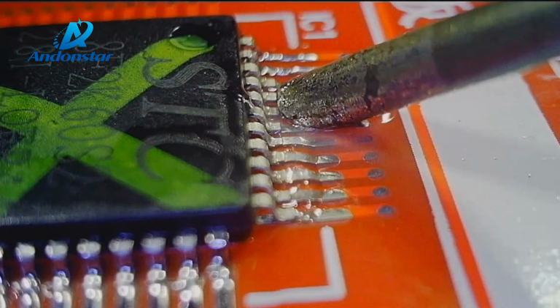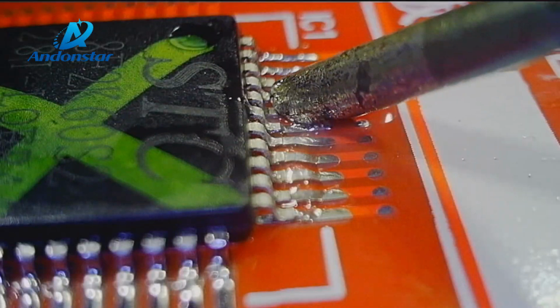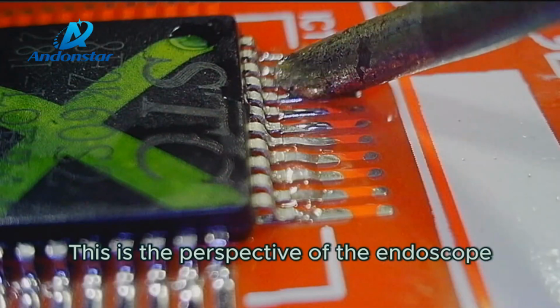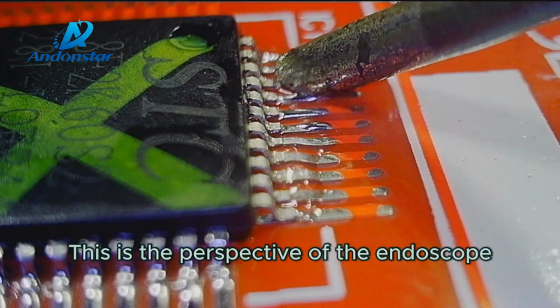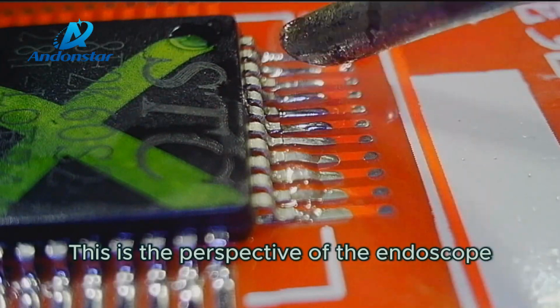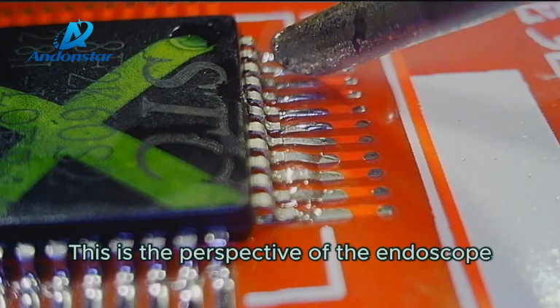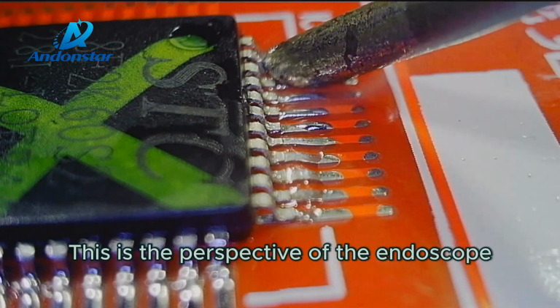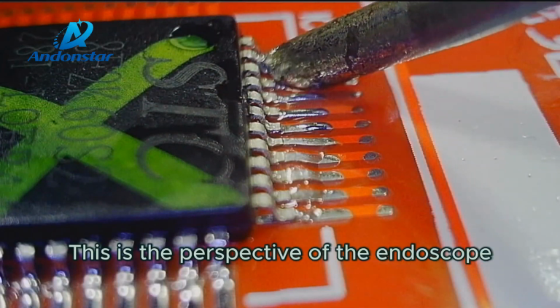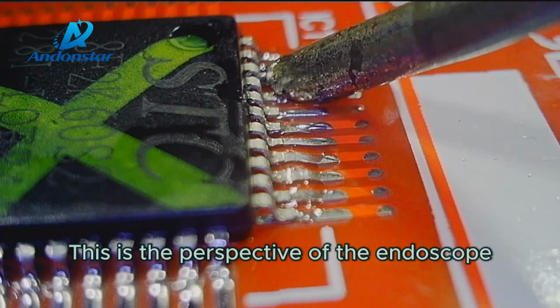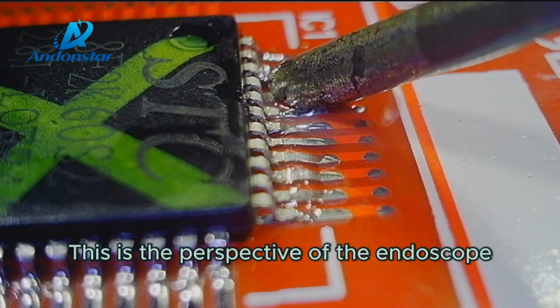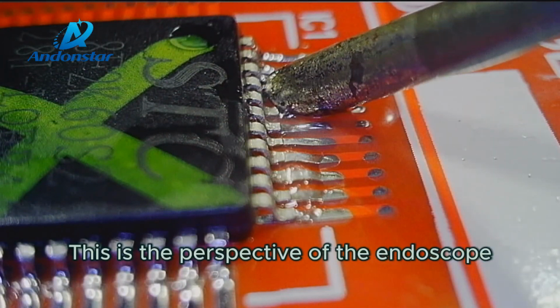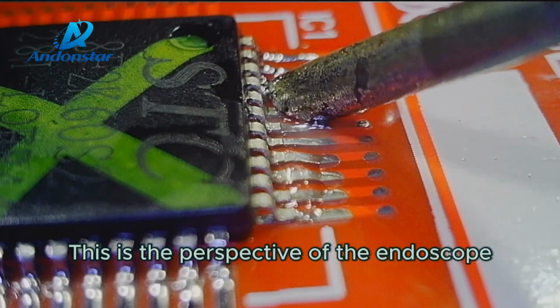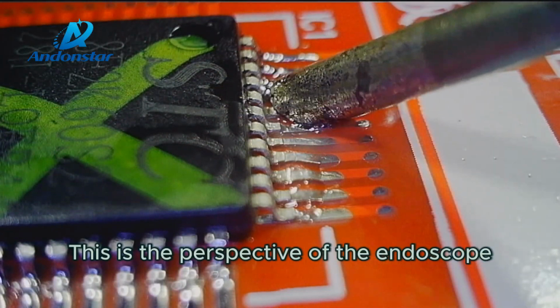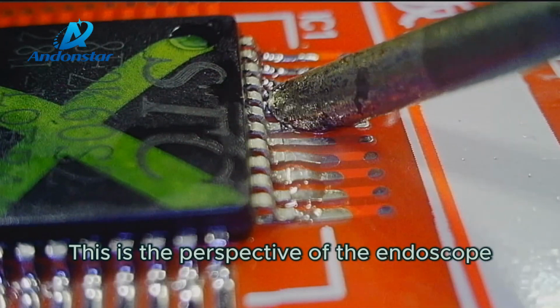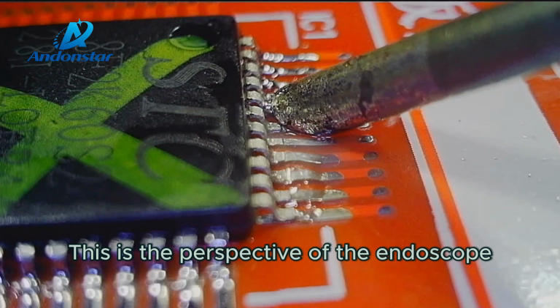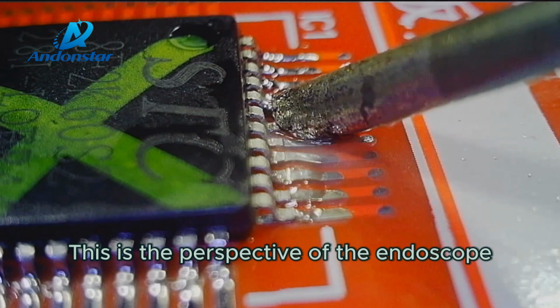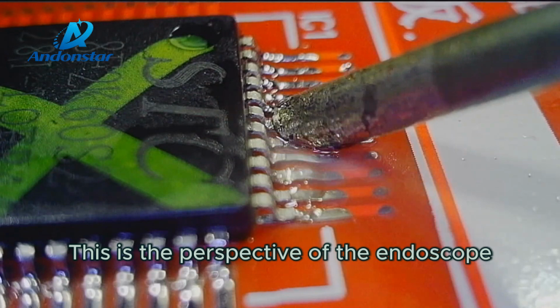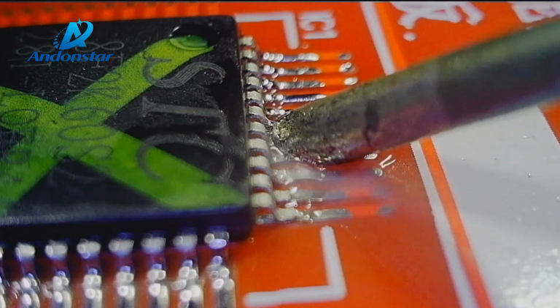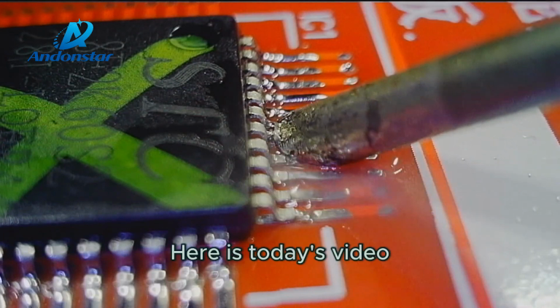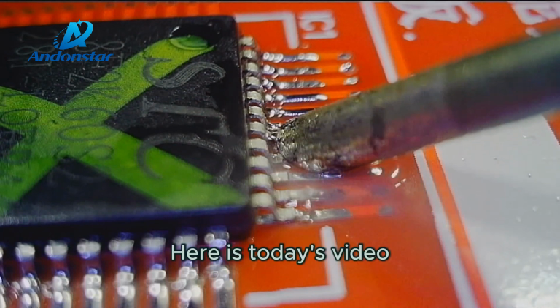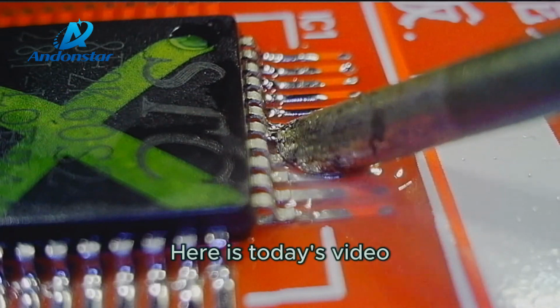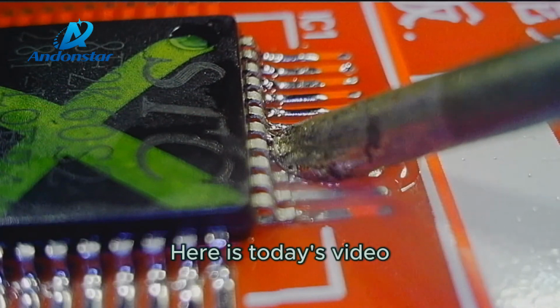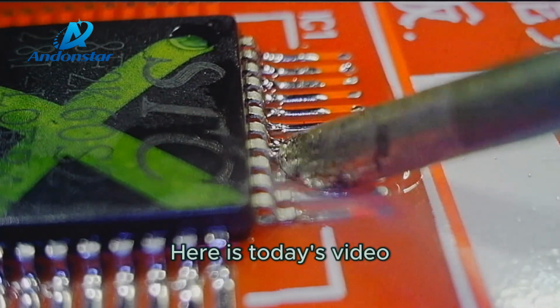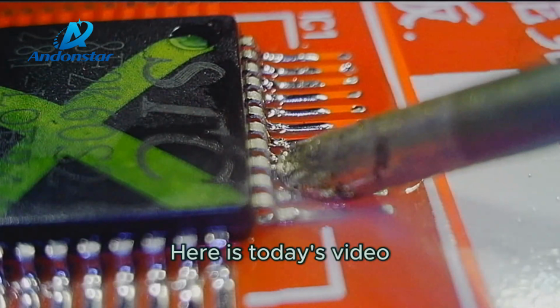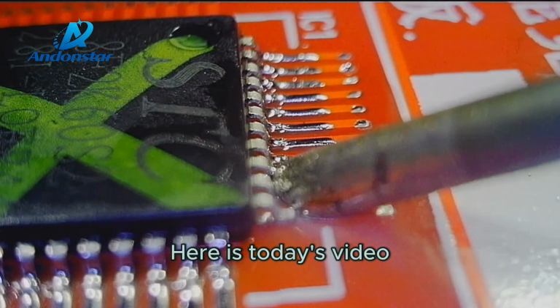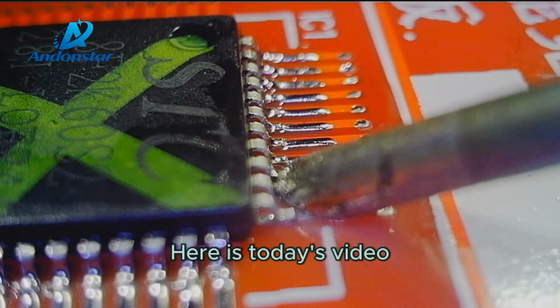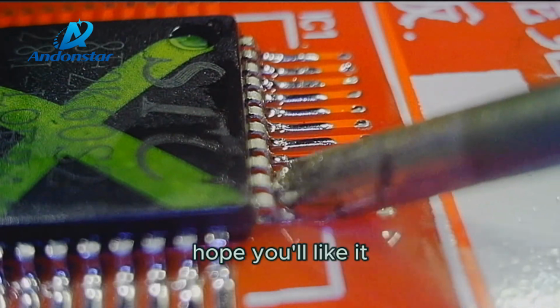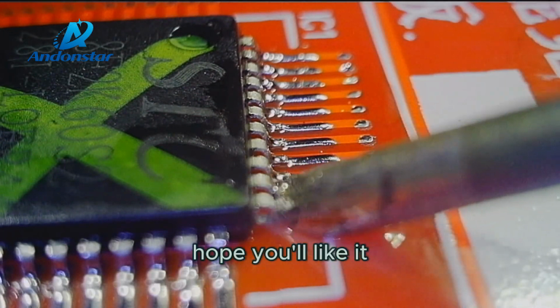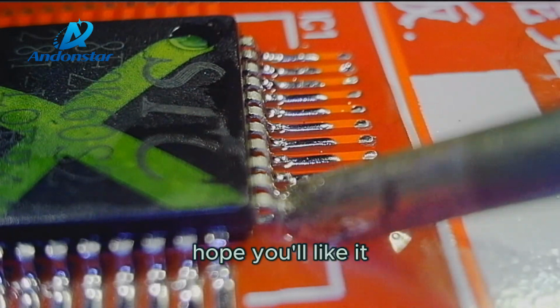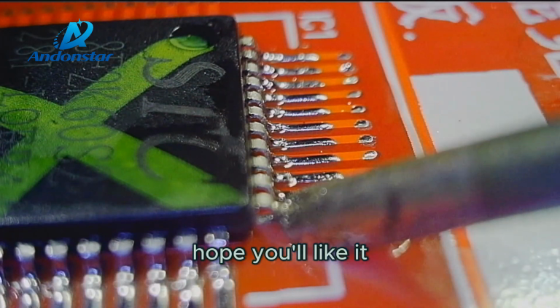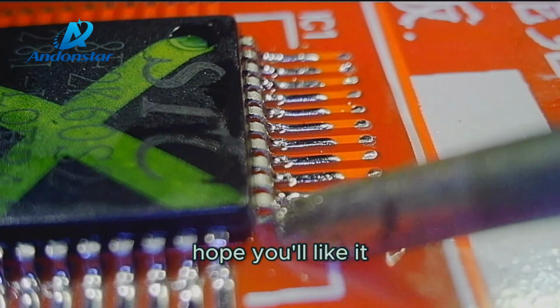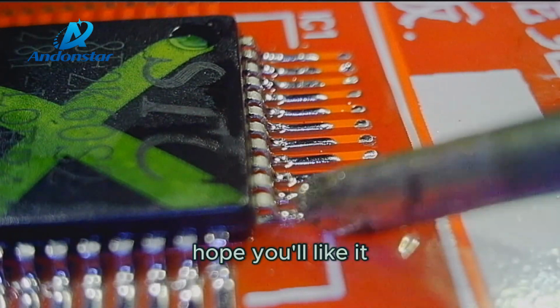This is the perspective of the endoscope. Here is today's video. Hope you'll like it.